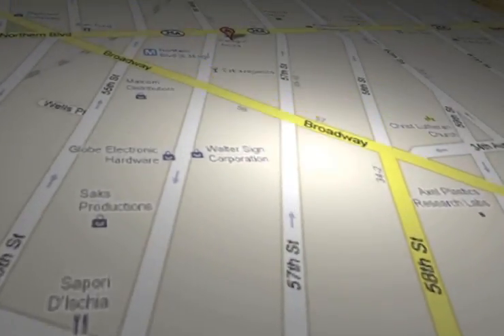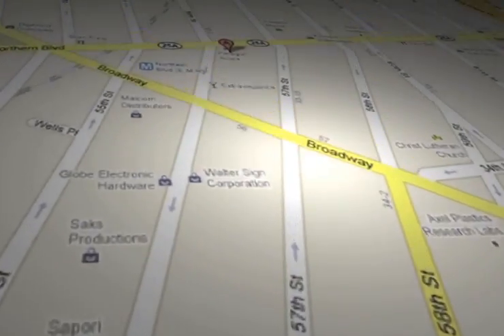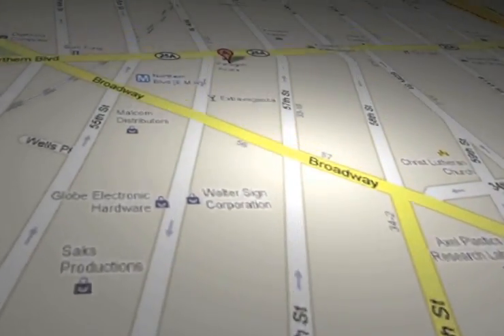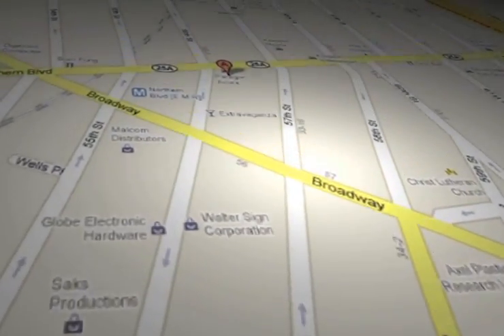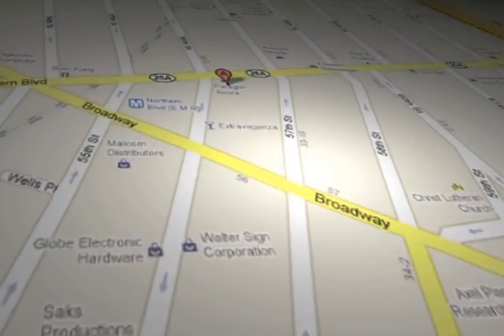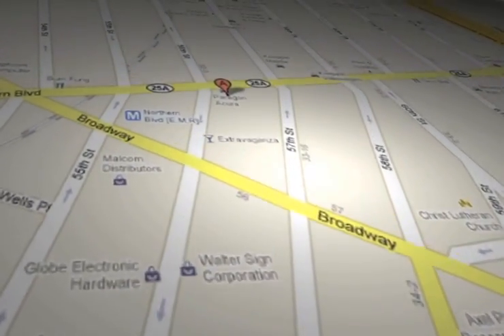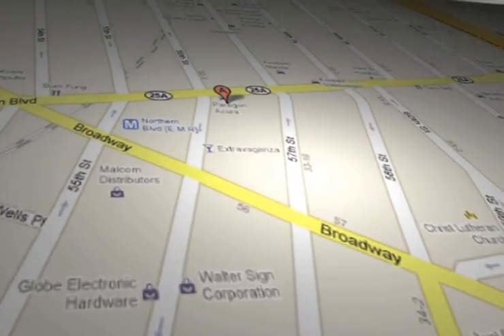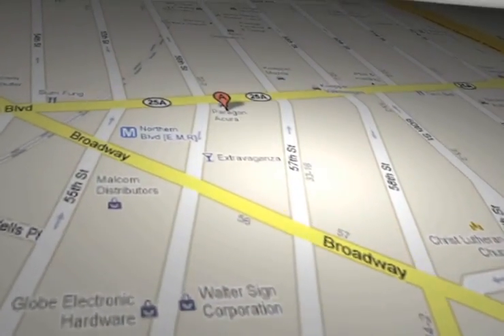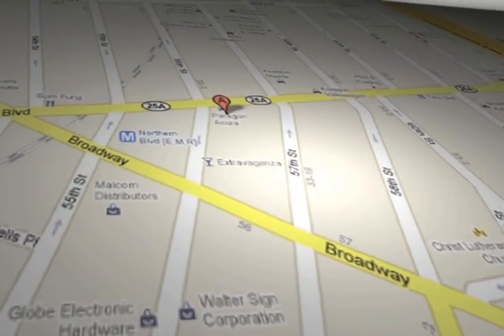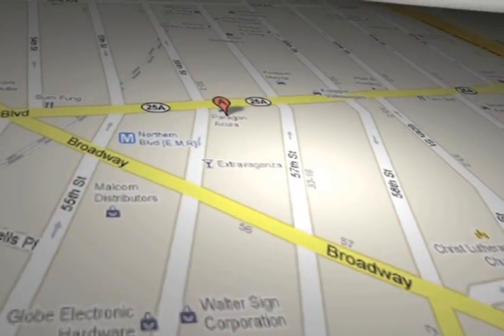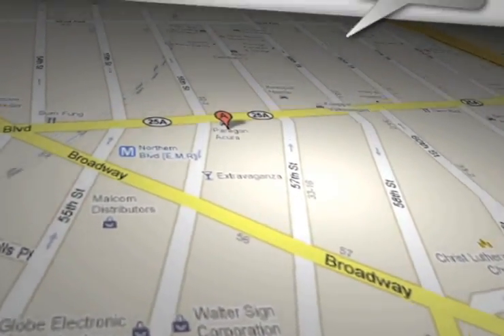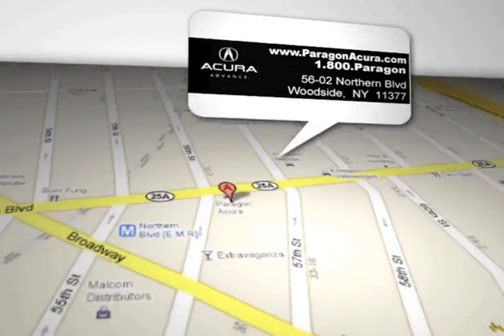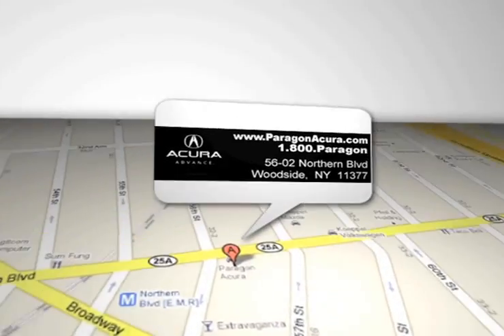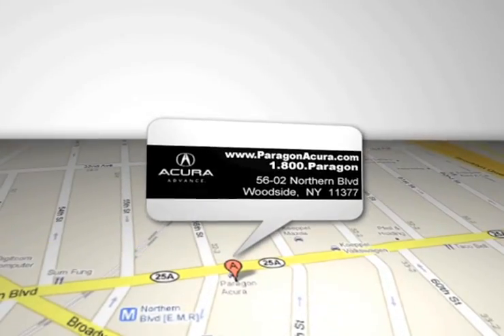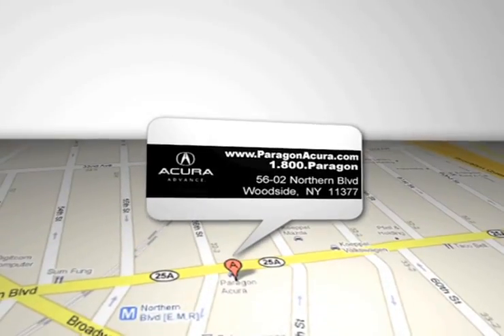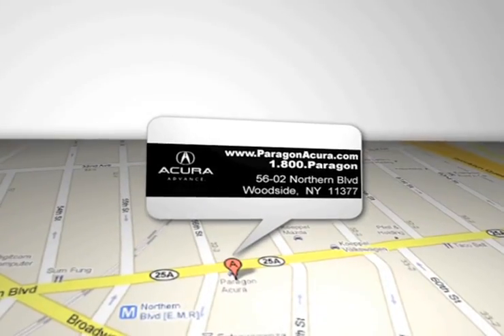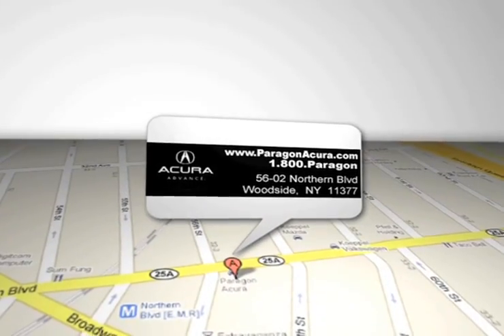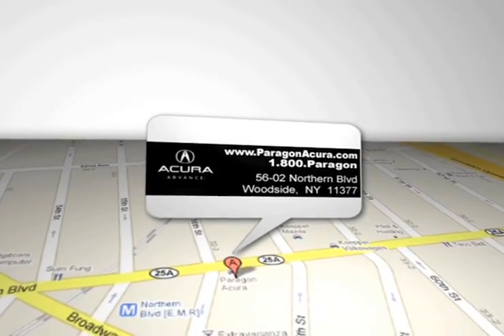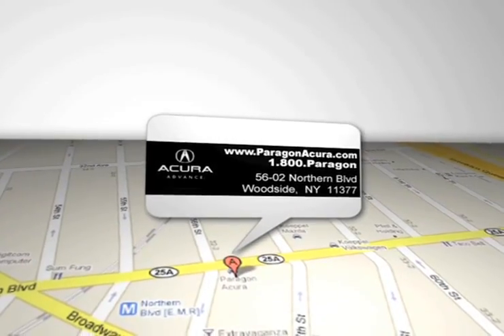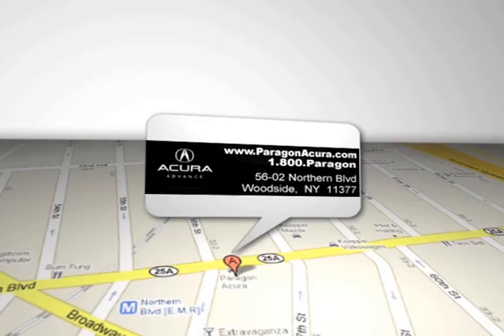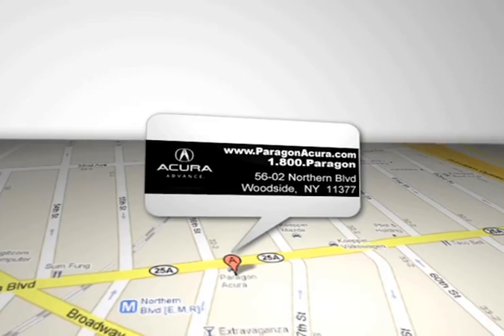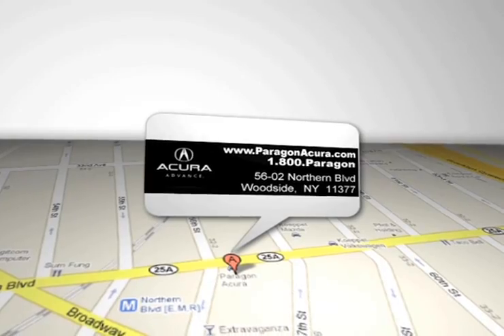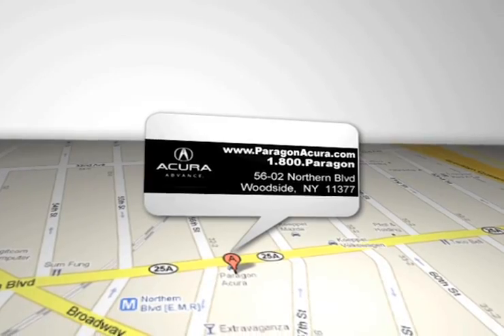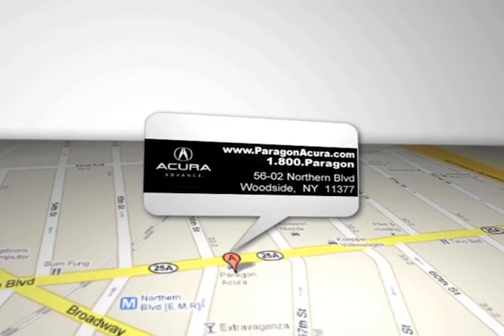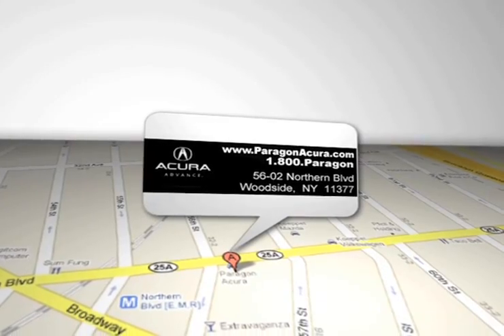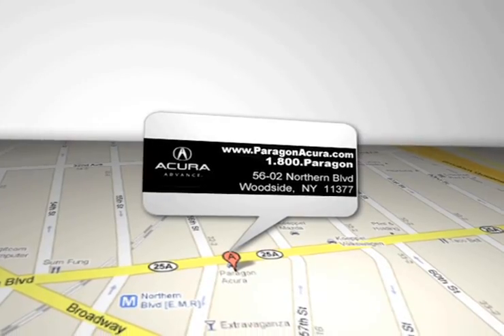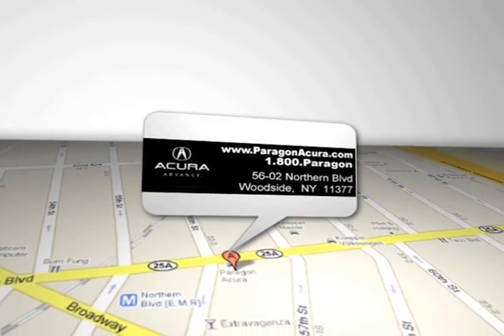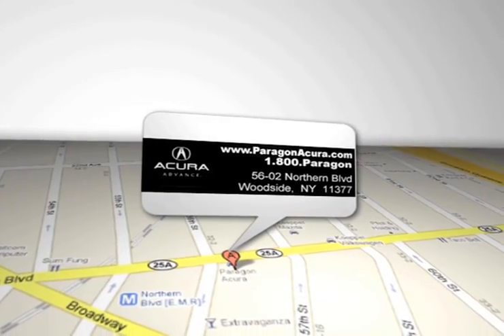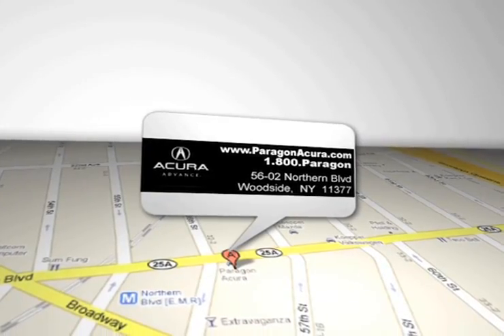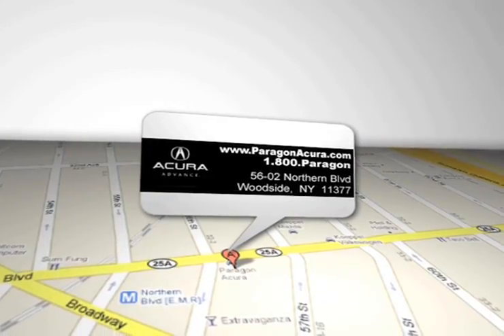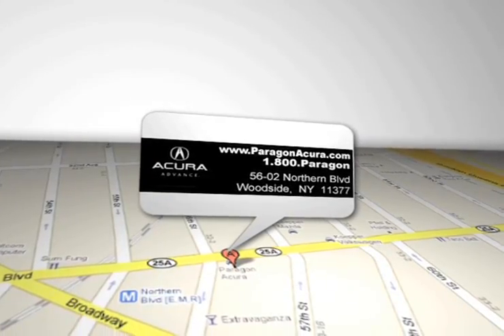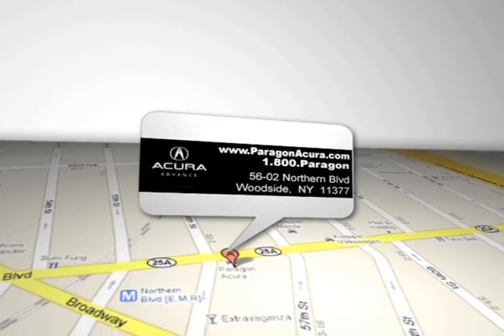Paragon Acura is located at 5602 Northern Boulevard in Woodside, New York.